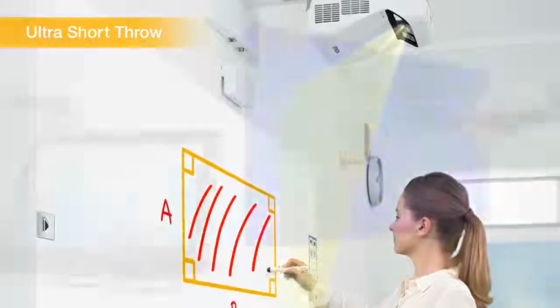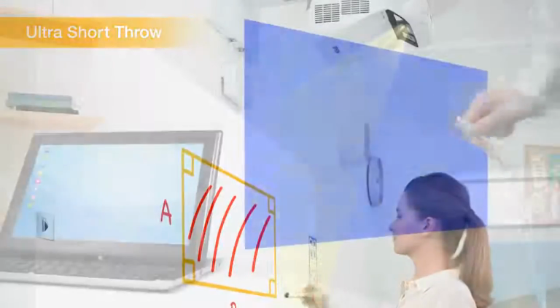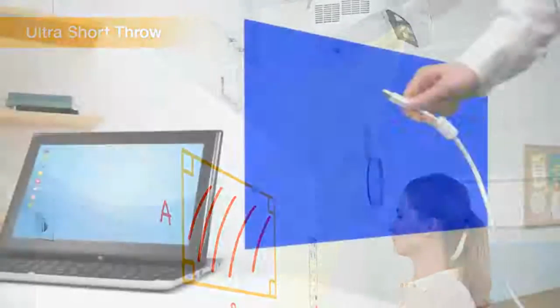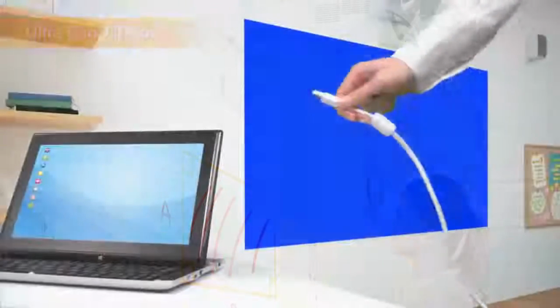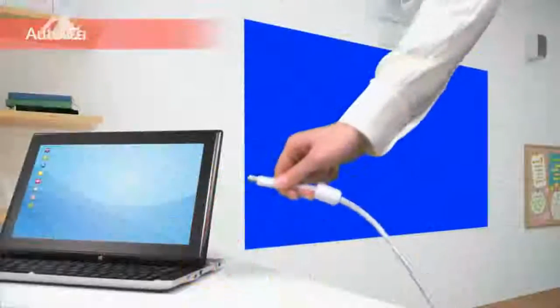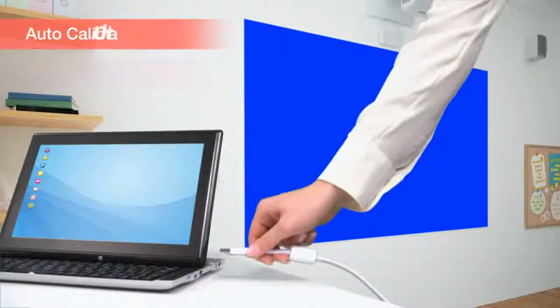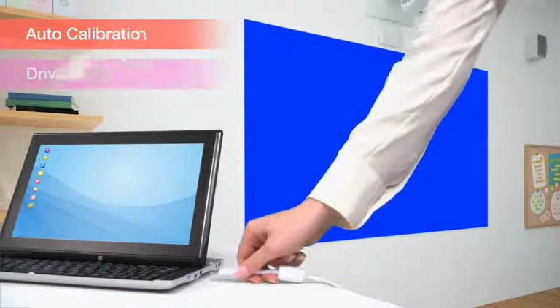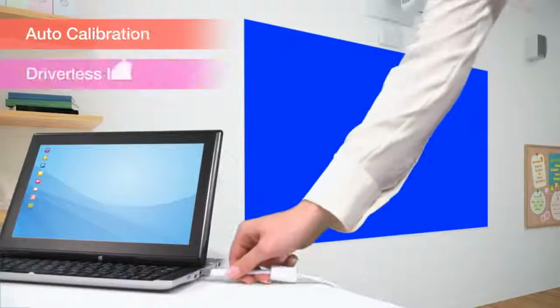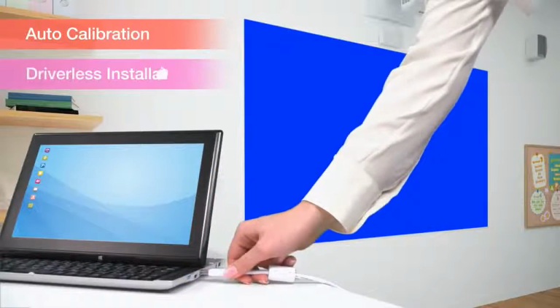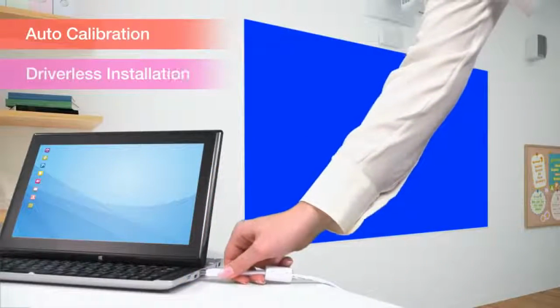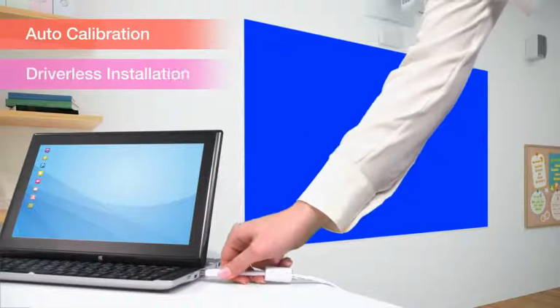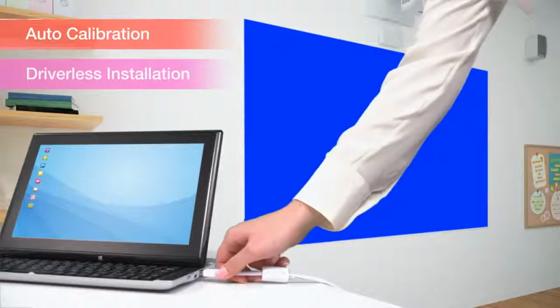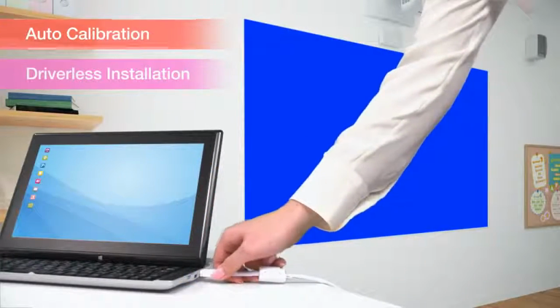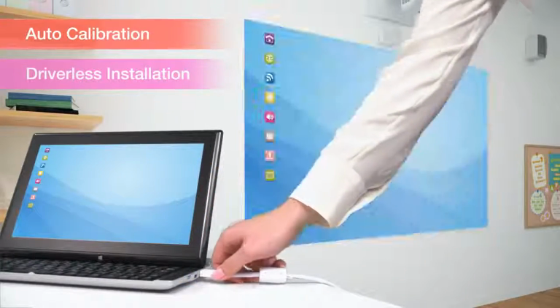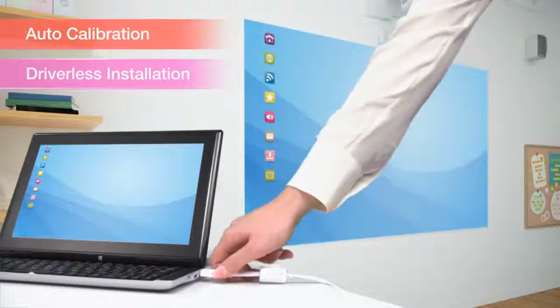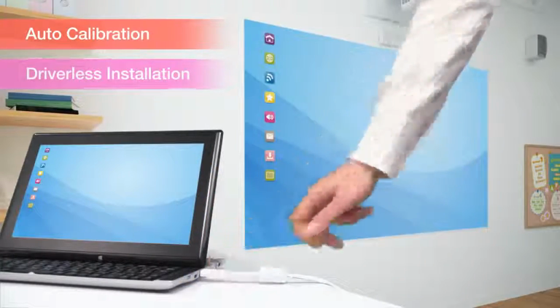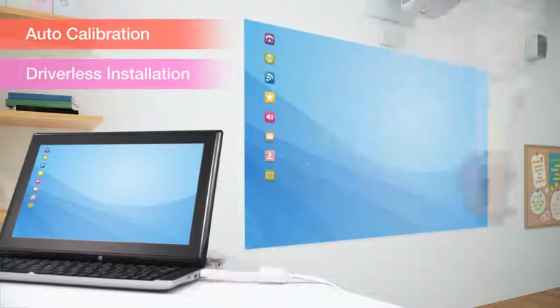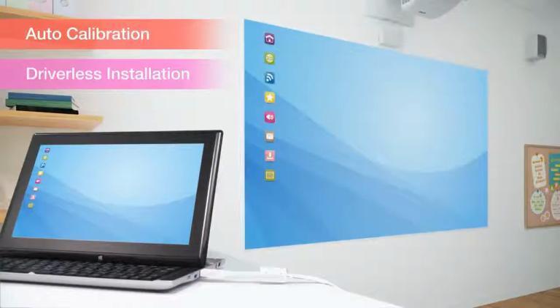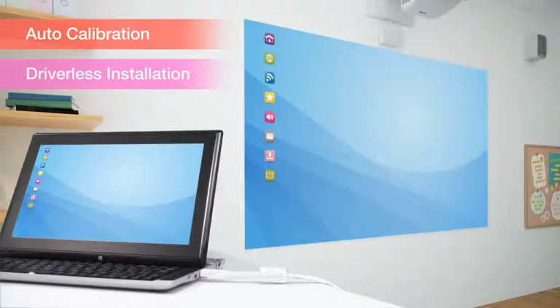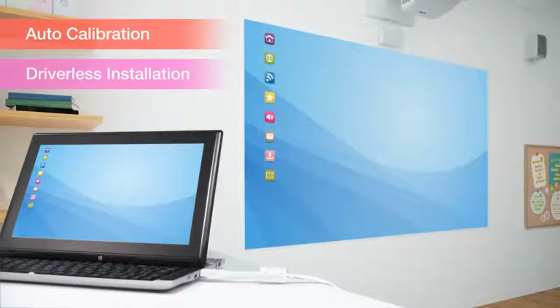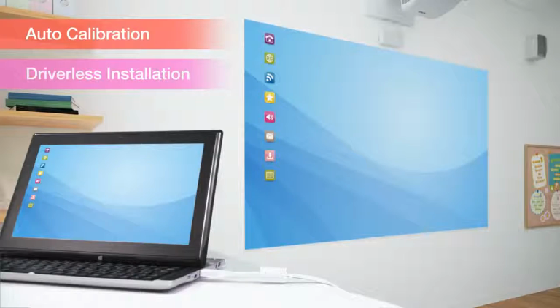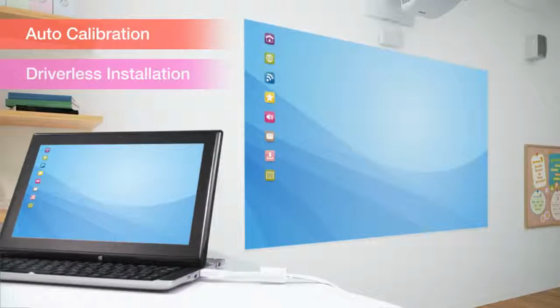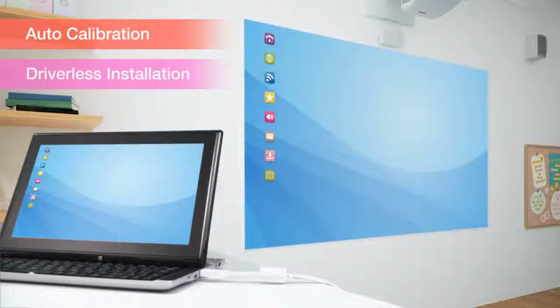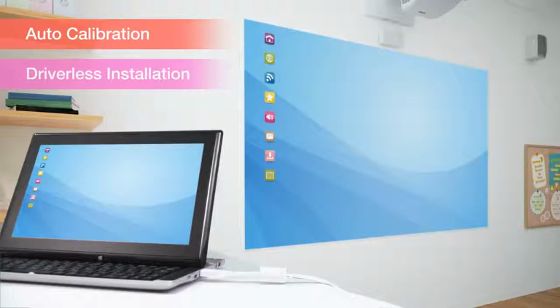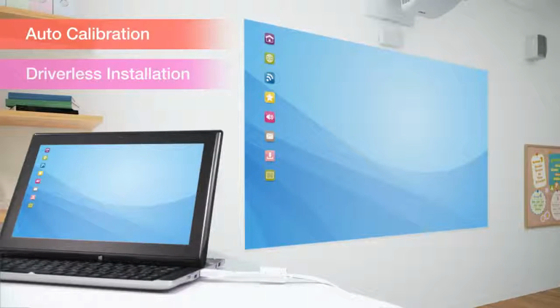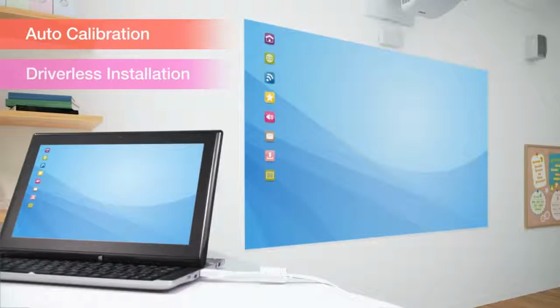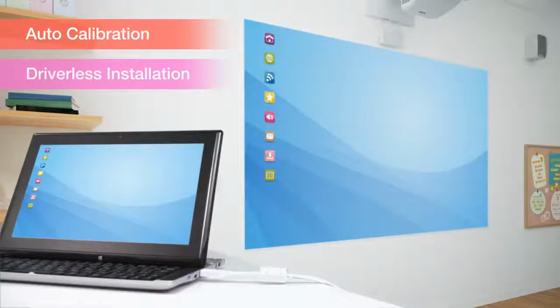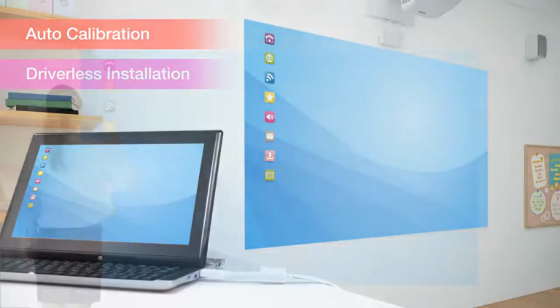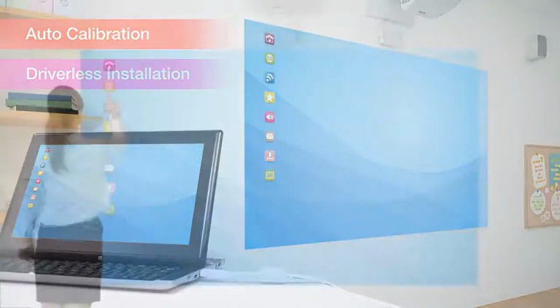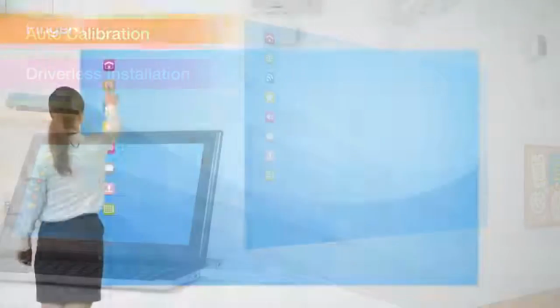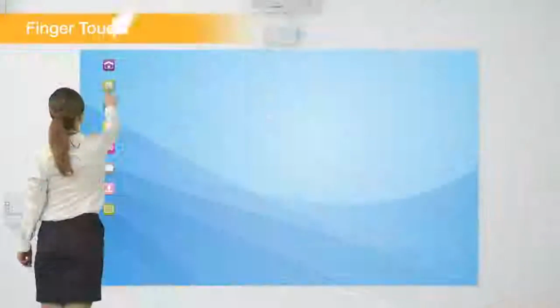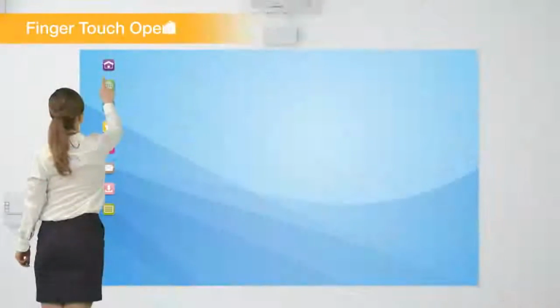Simply connect via USB, run the auto-calibration, and right away you are ready for interactive use.